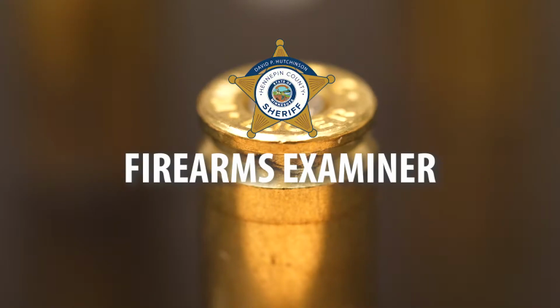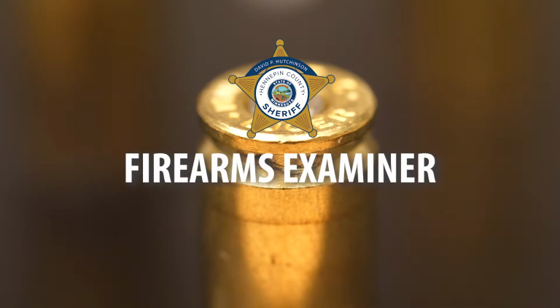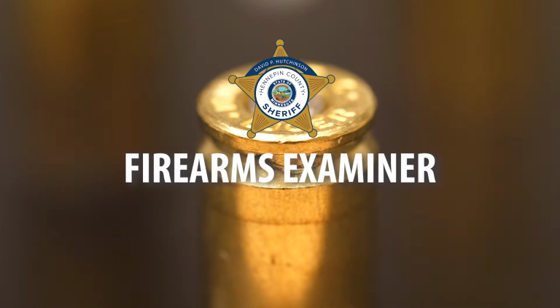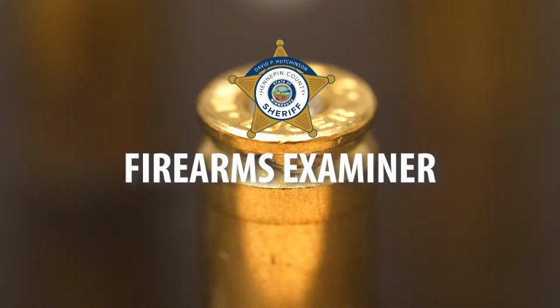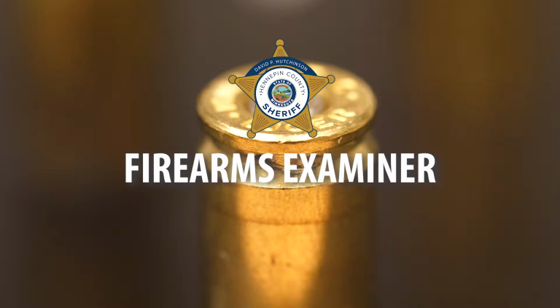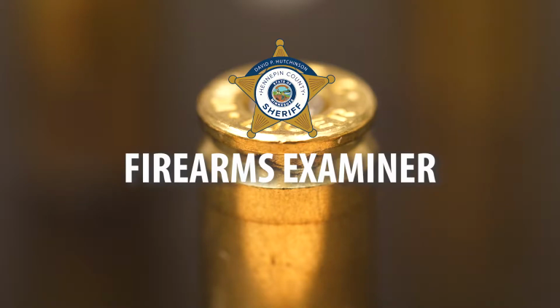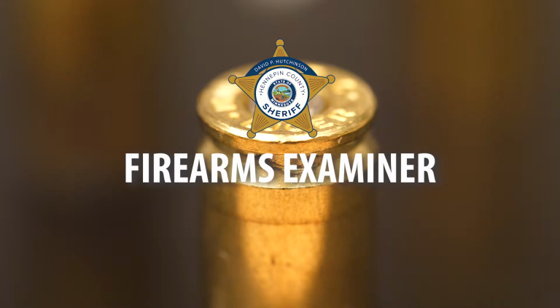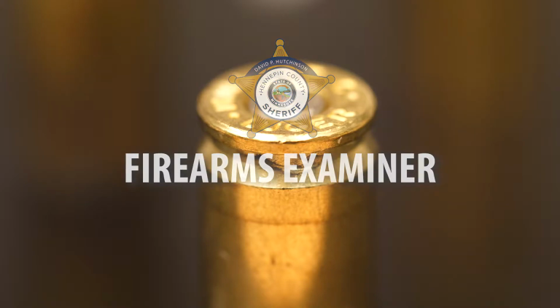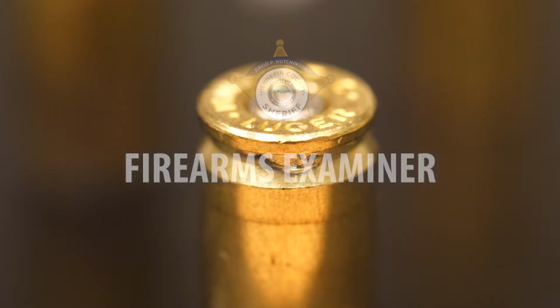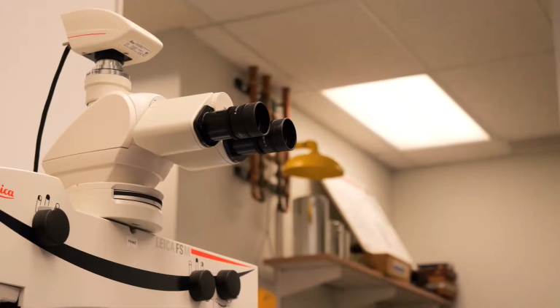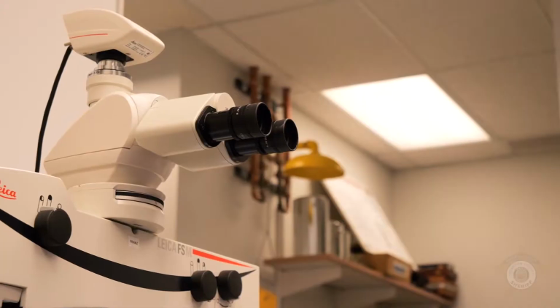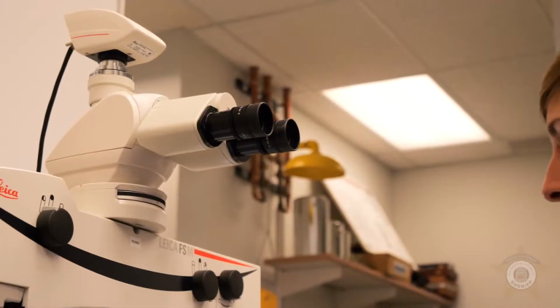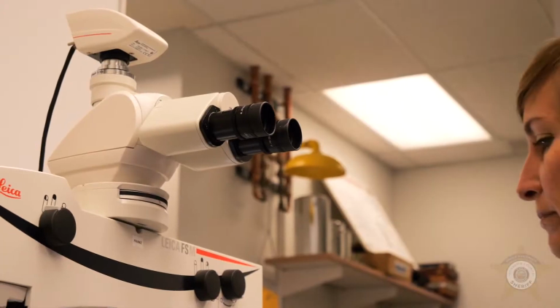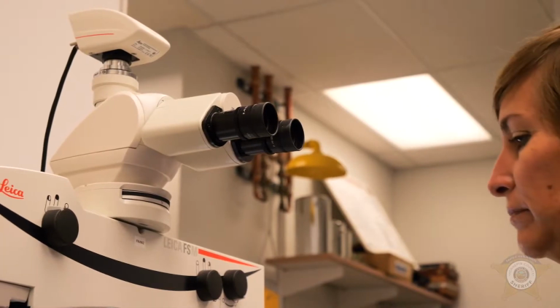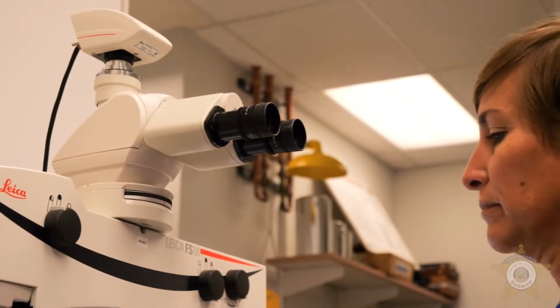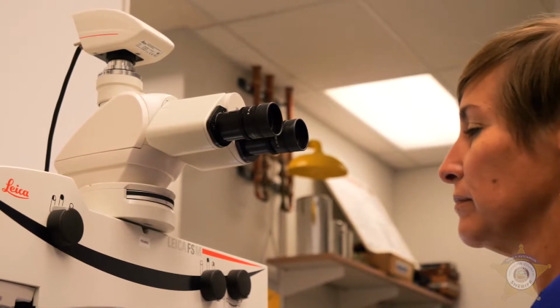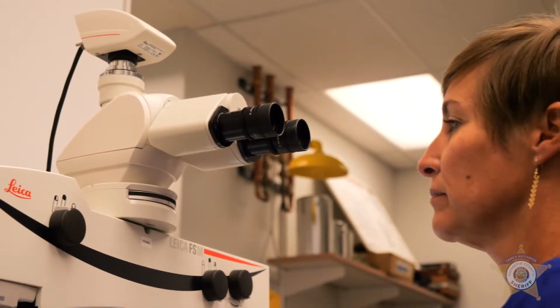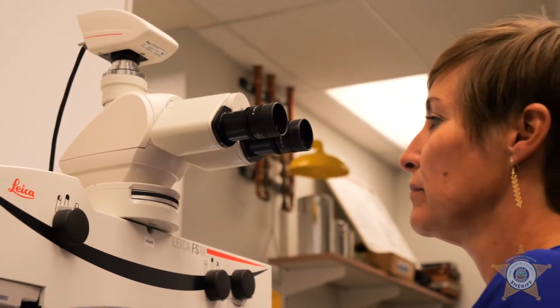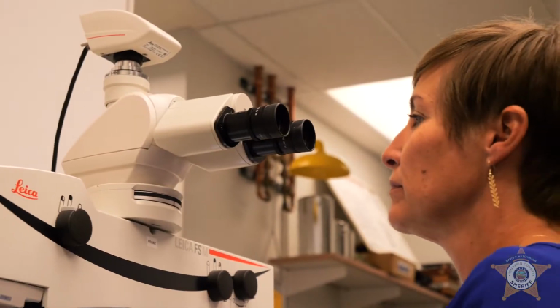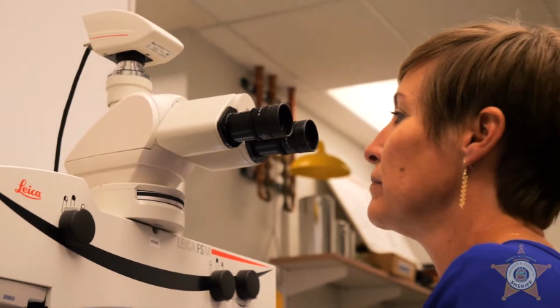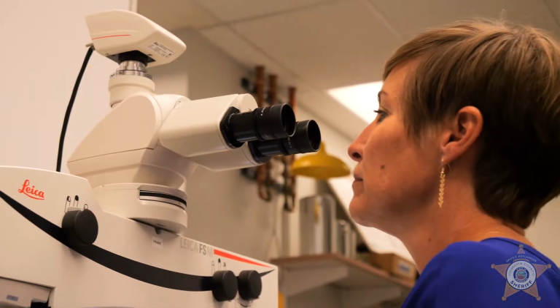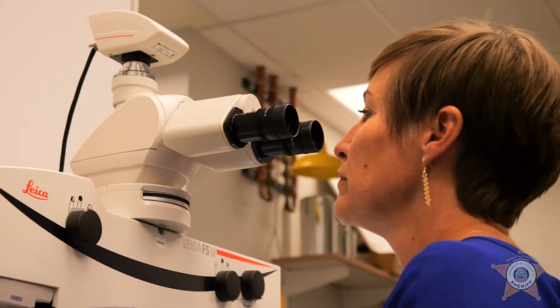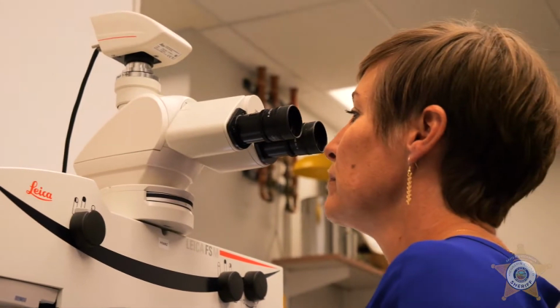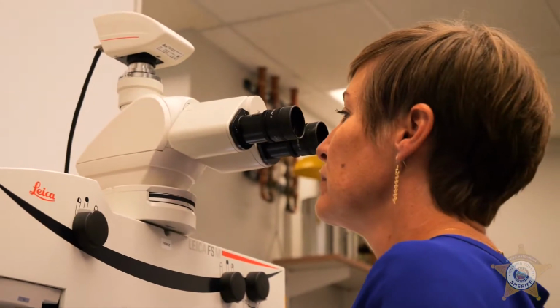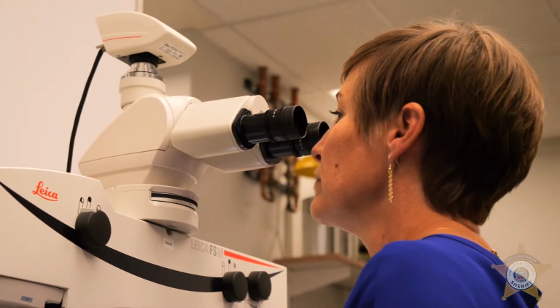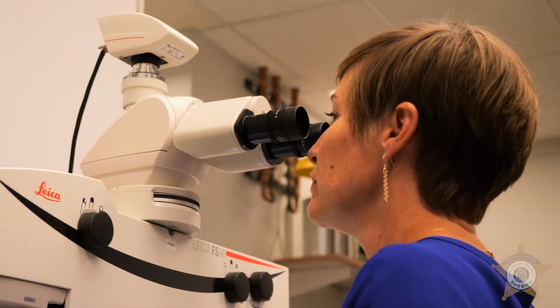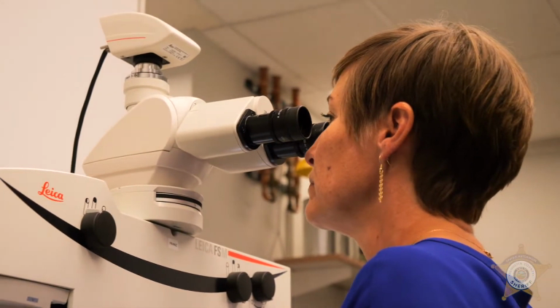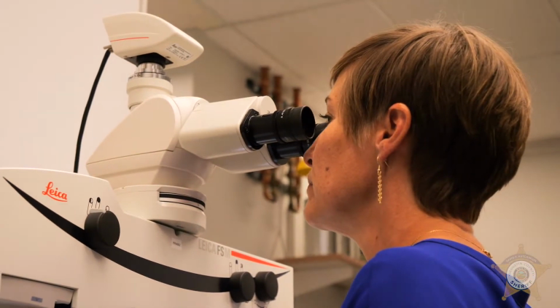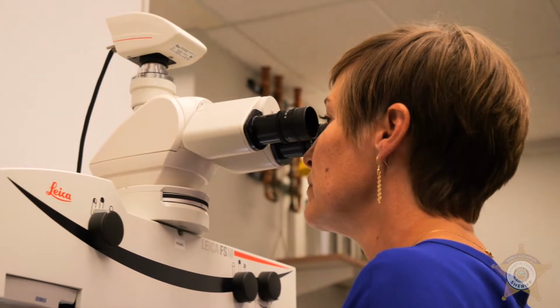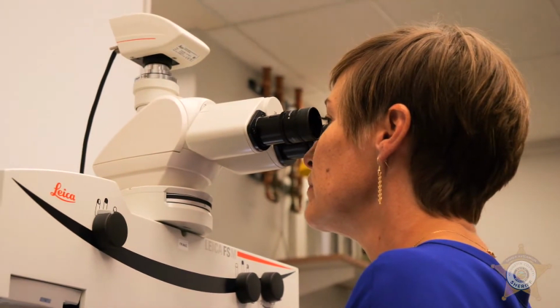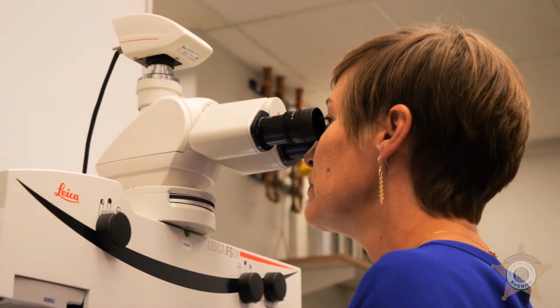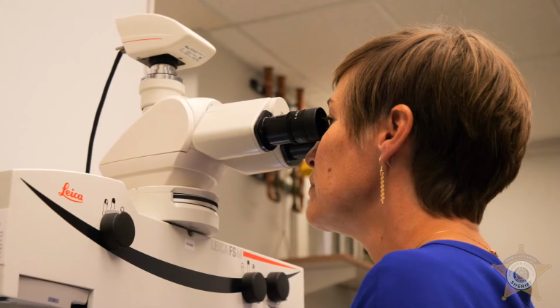I'm Stephanie Eckerman. I'm a forensic scientist and firearms examiner here at the Hennepin County Sheriff's Office Crime Lab.